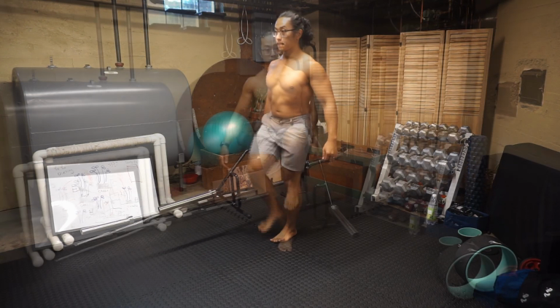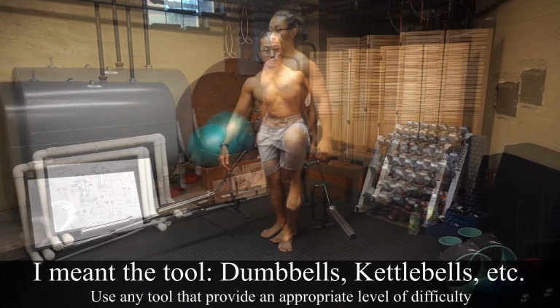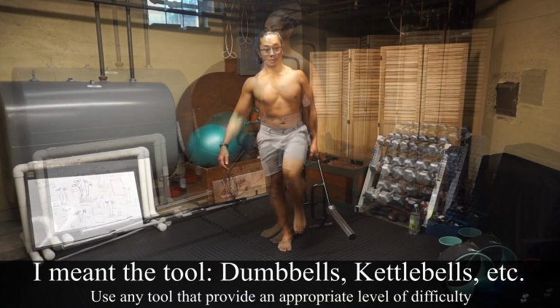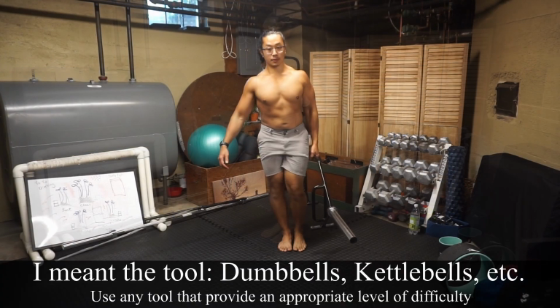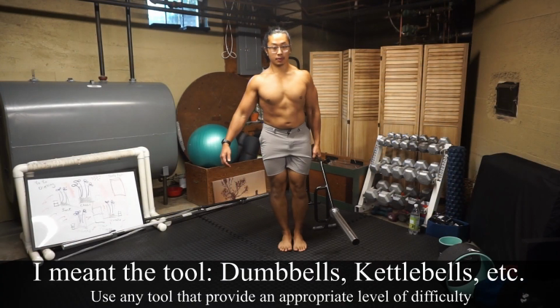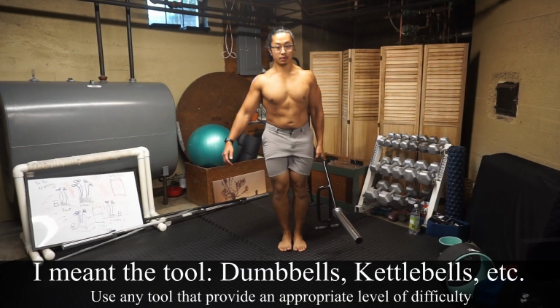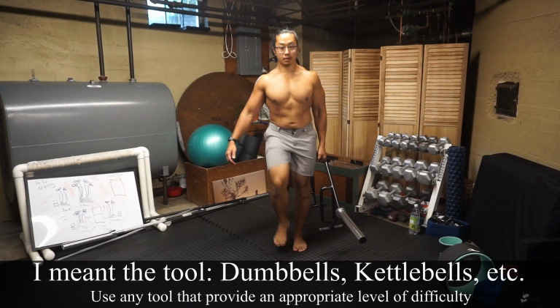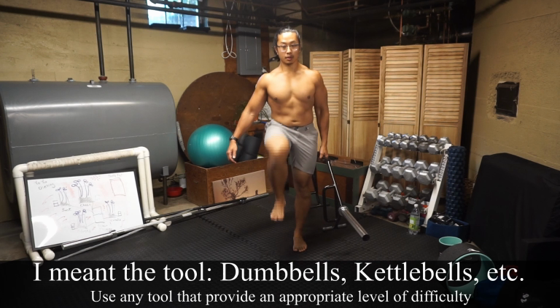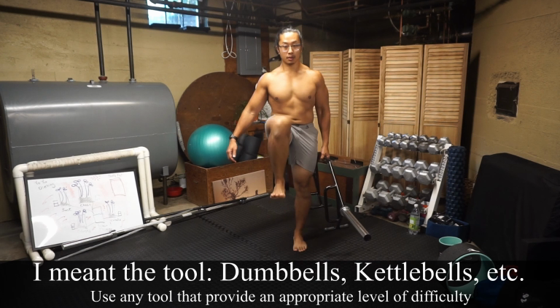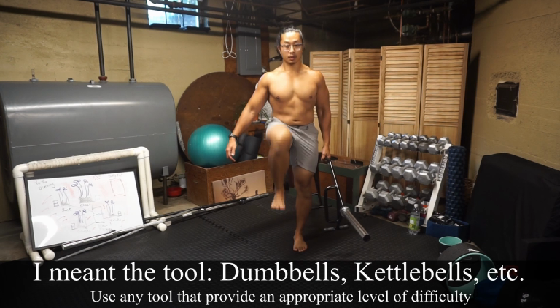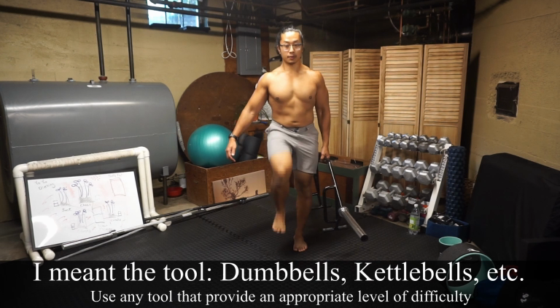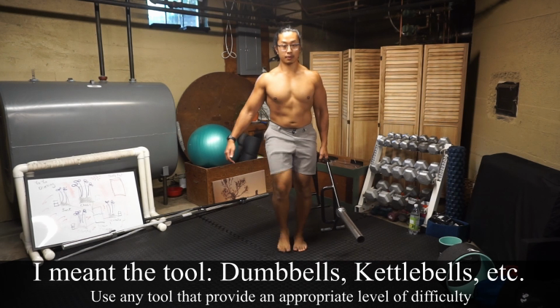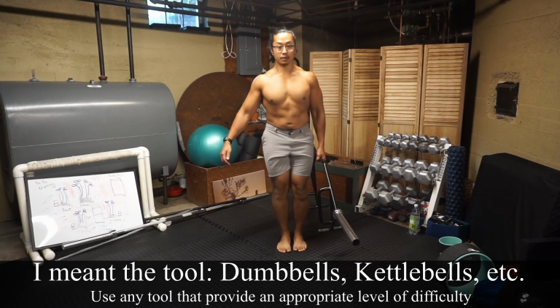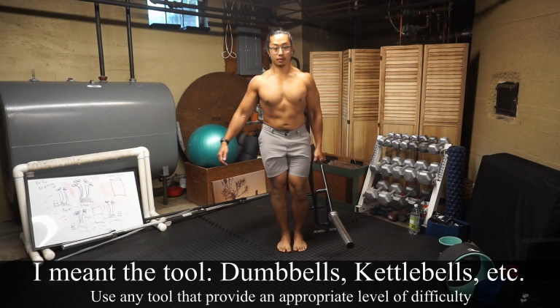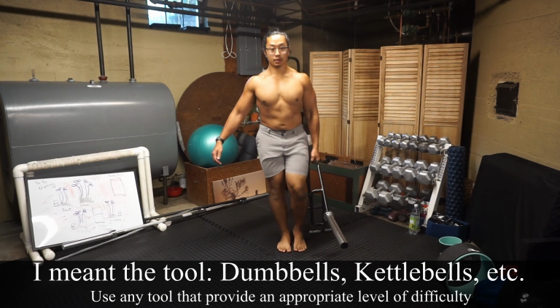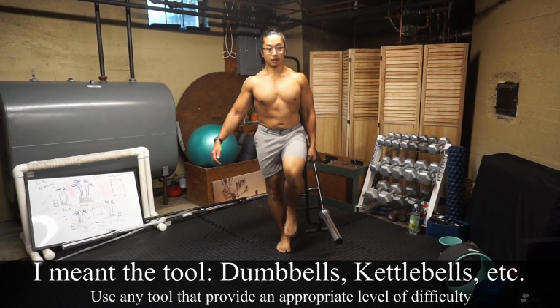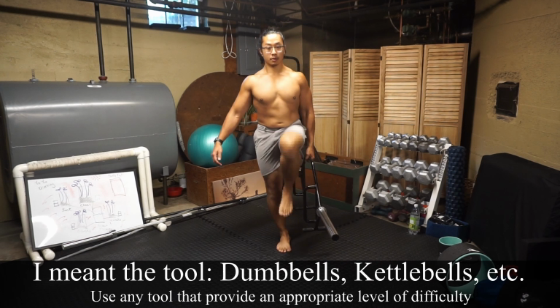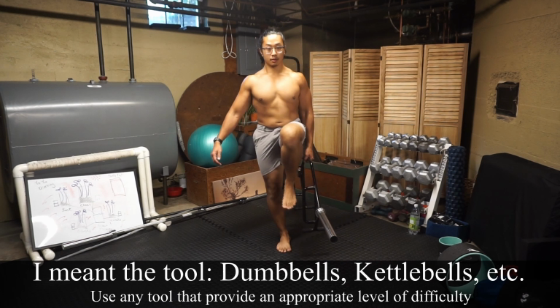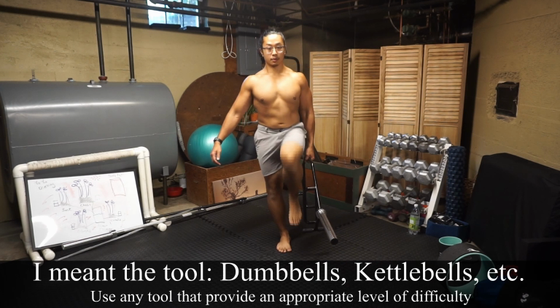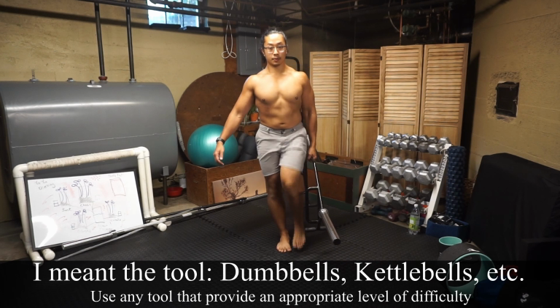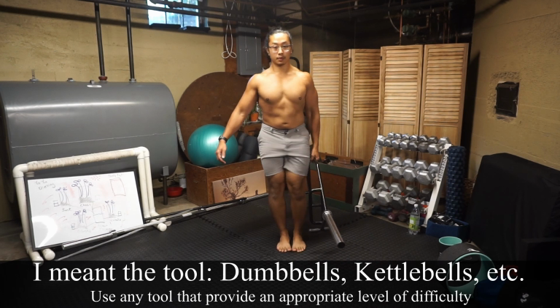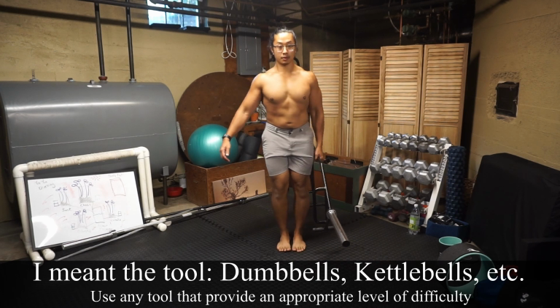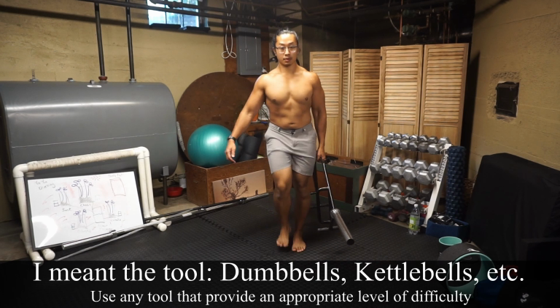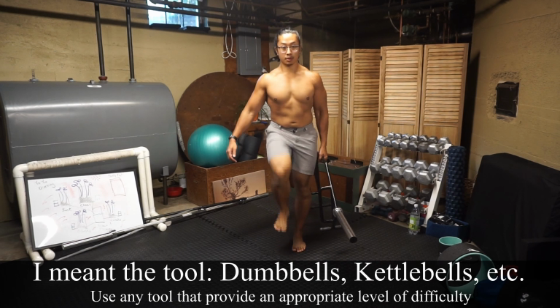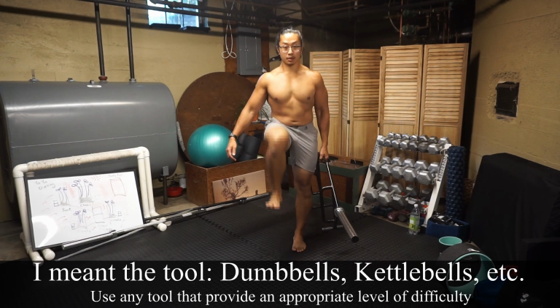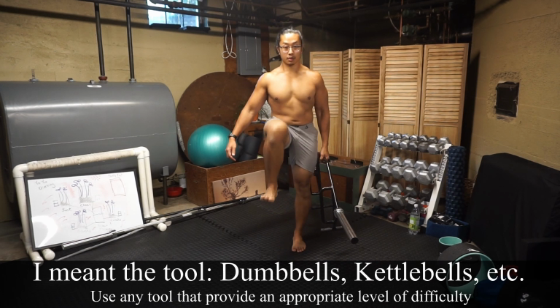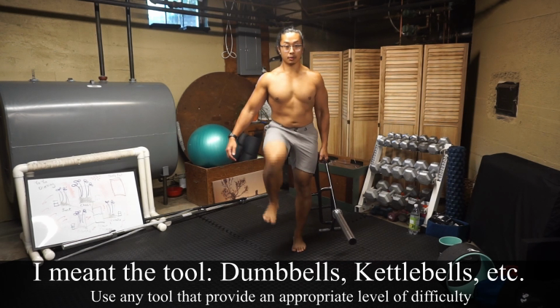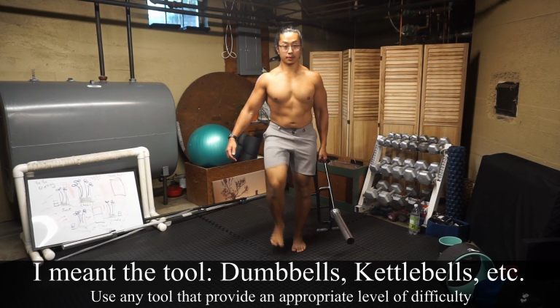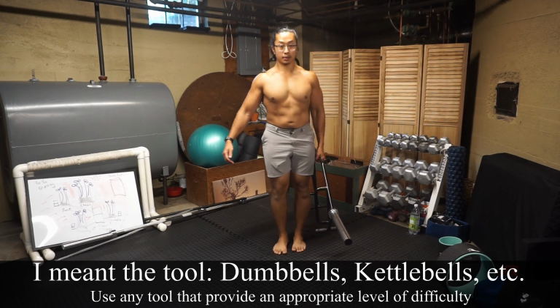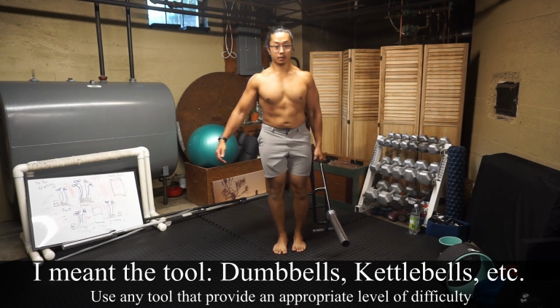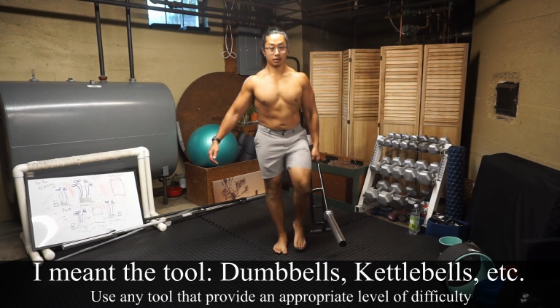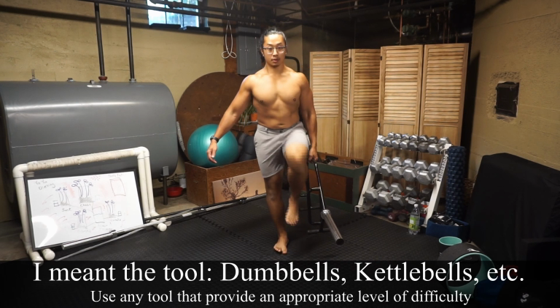The weight you use does not matter. Here I am using a half hex bar to make it easier for me to pick up.